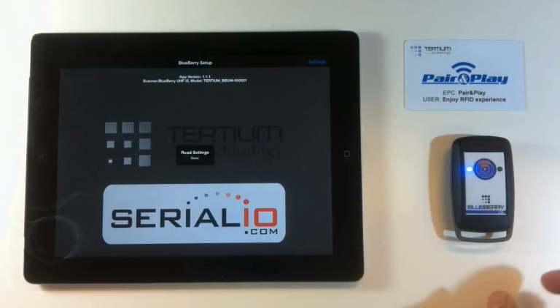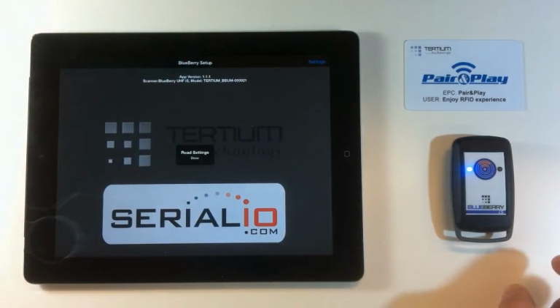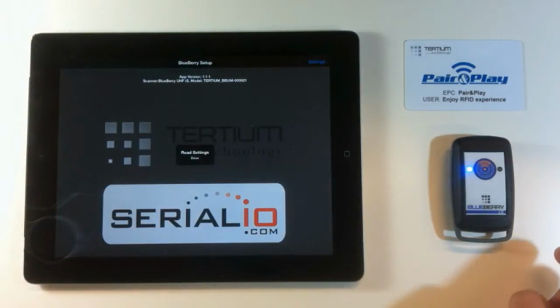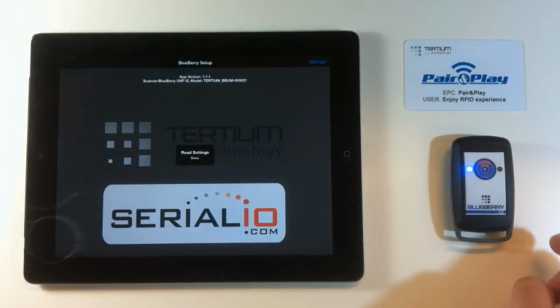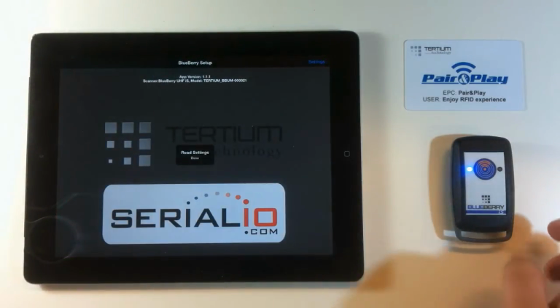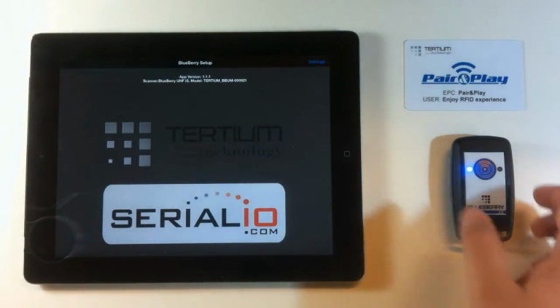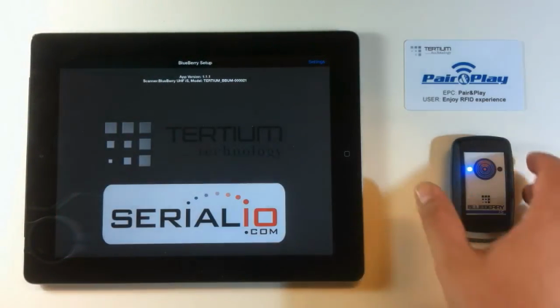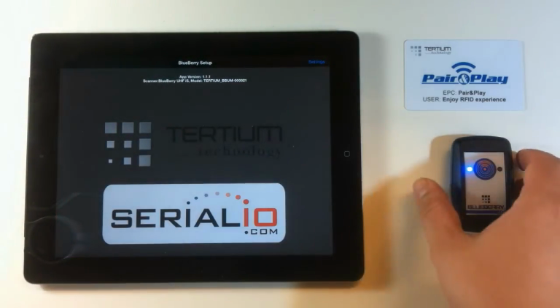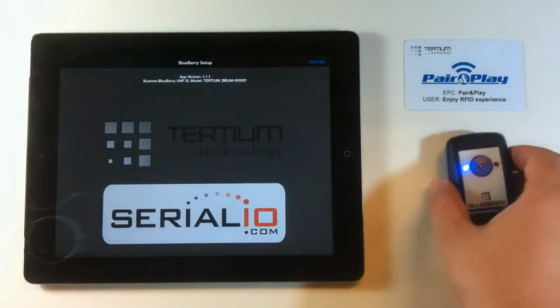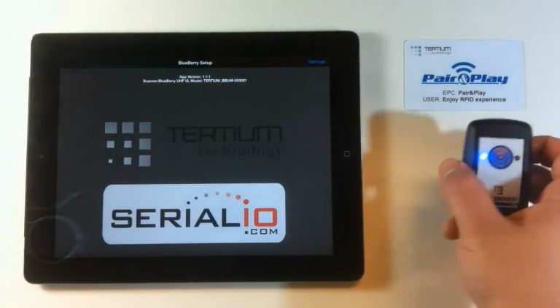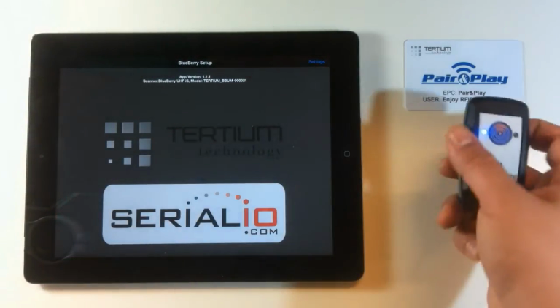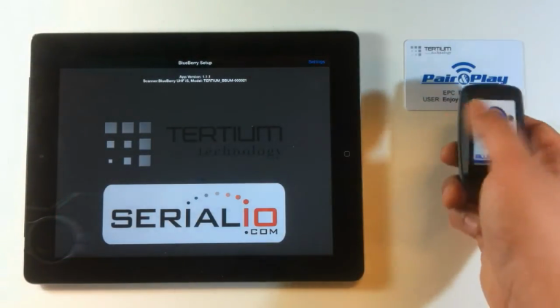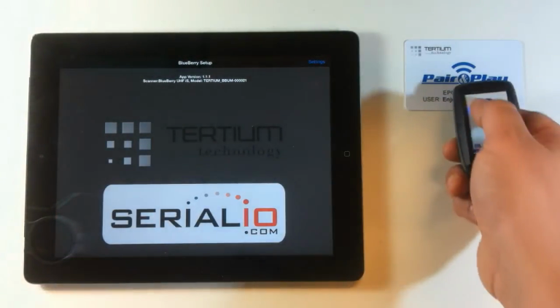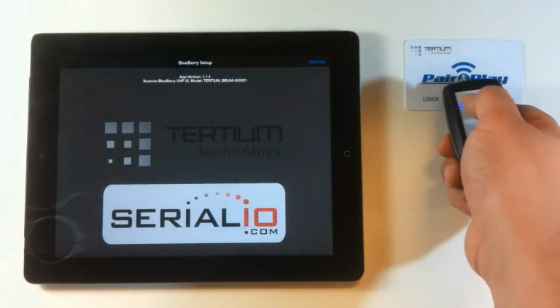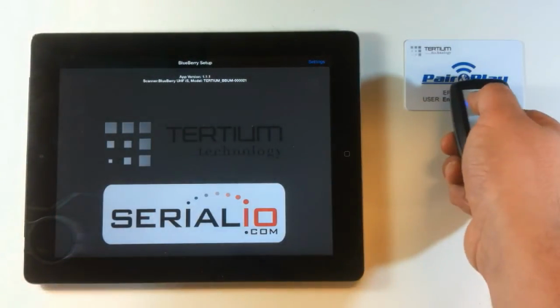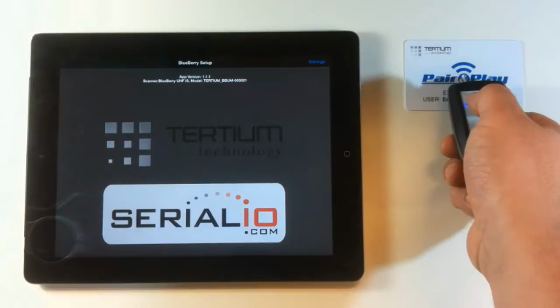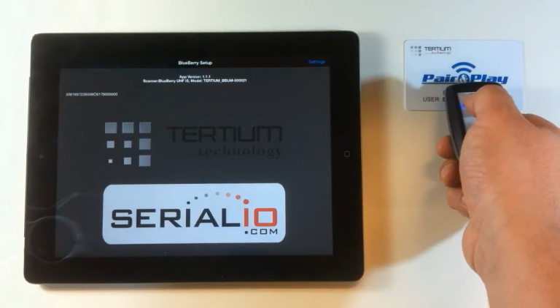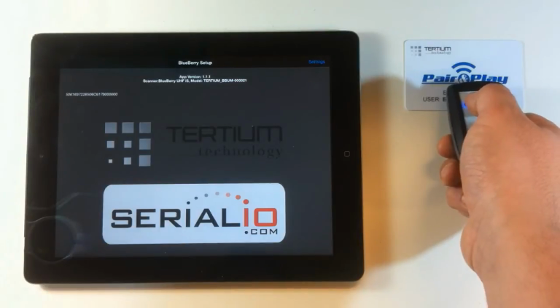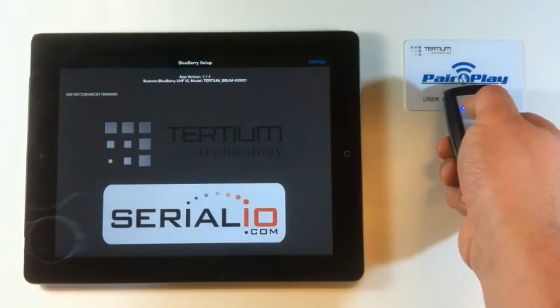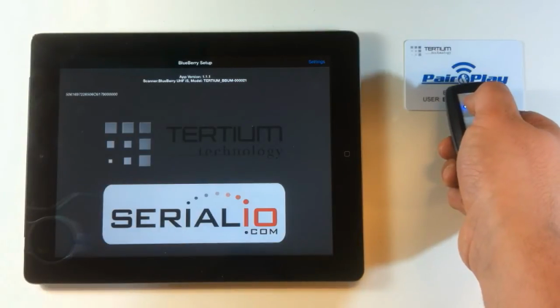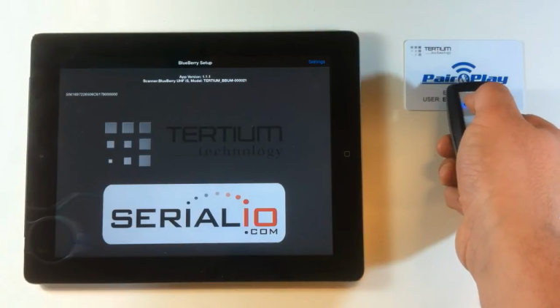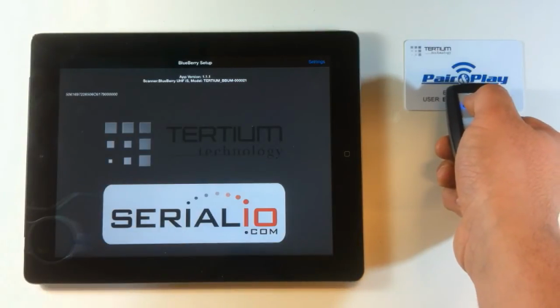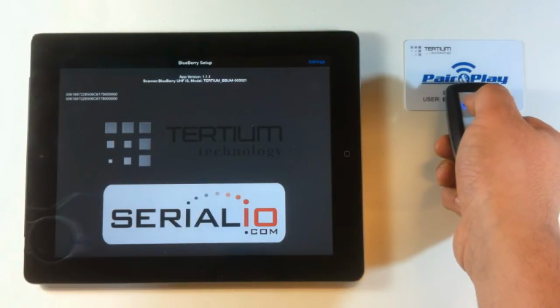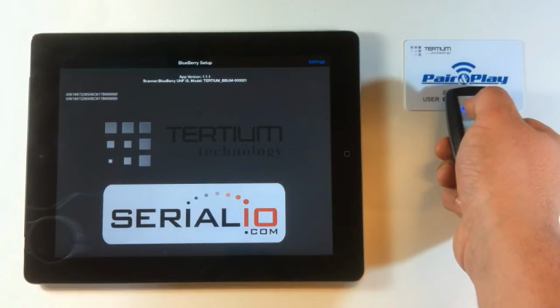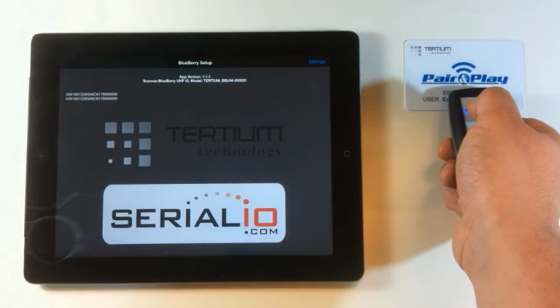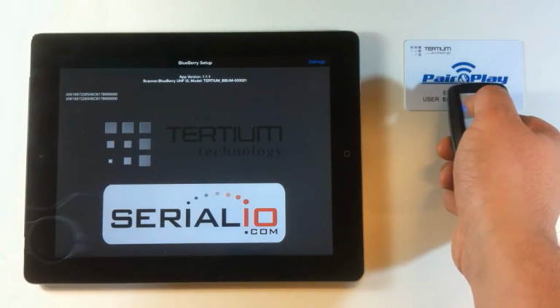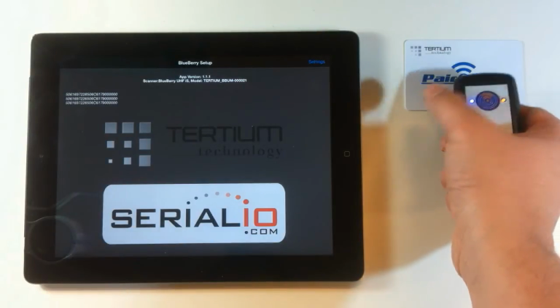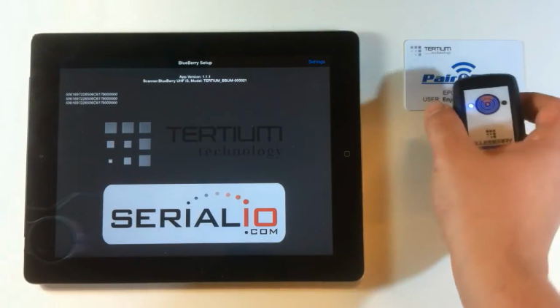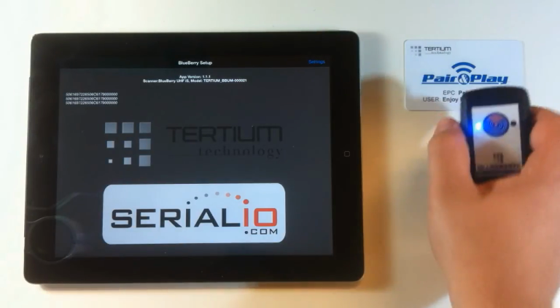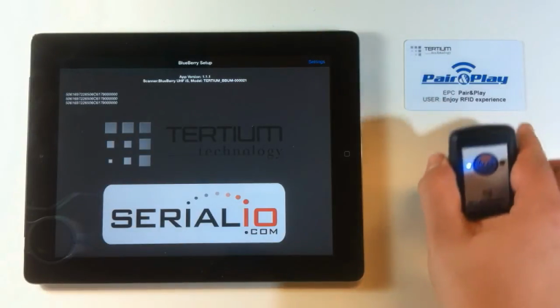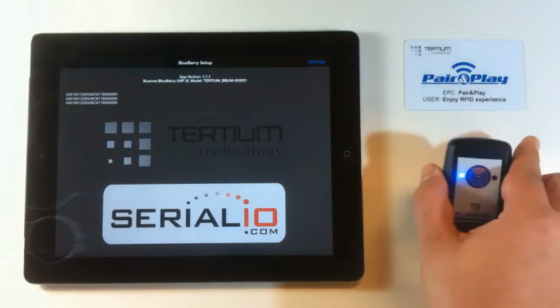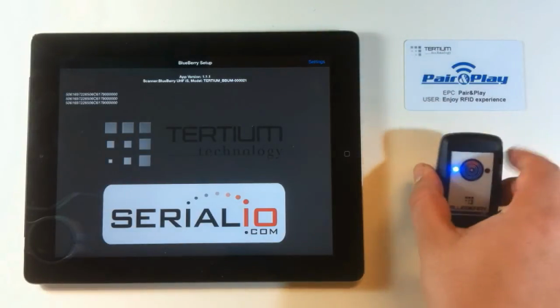You can activate manual reading by pressing the button on the device. The application will show data on the iPad.